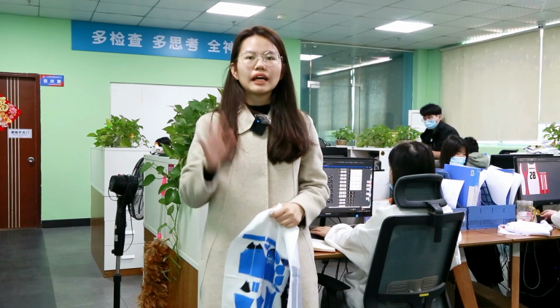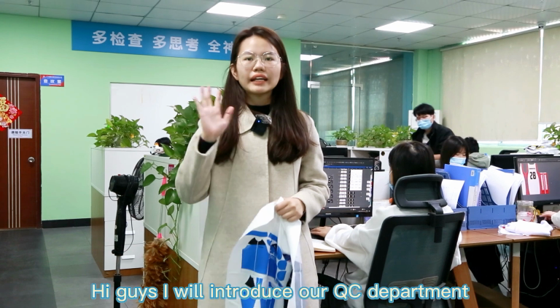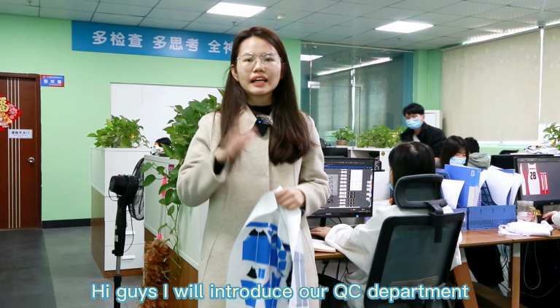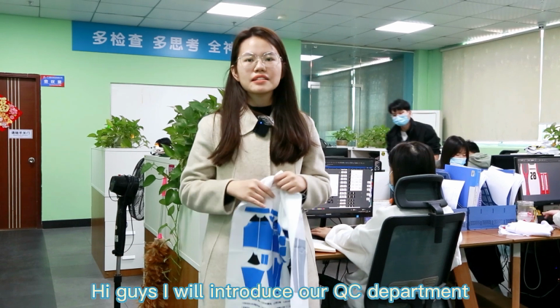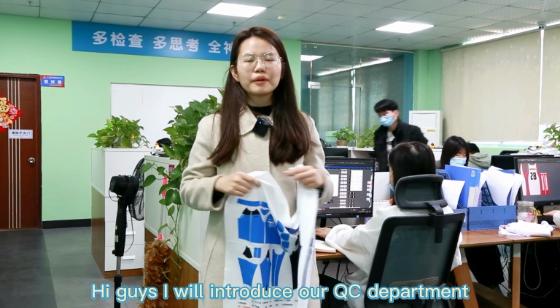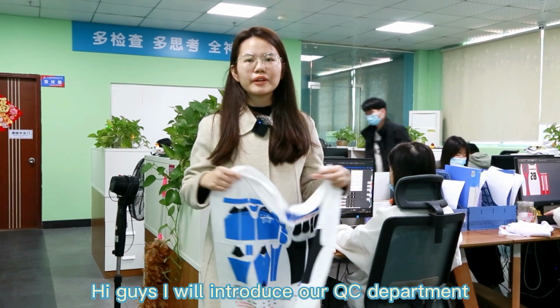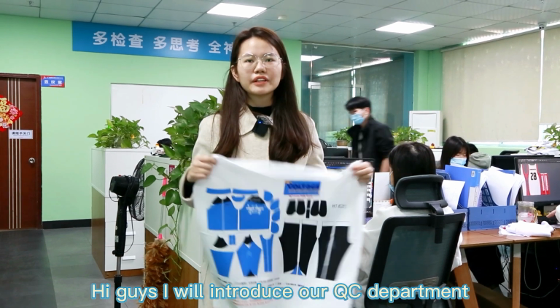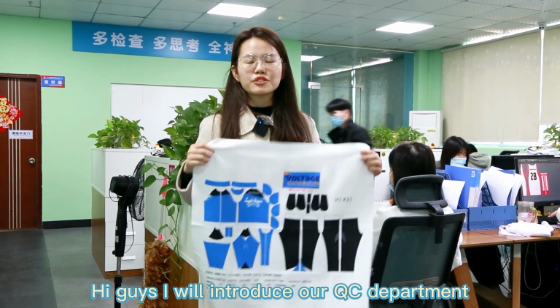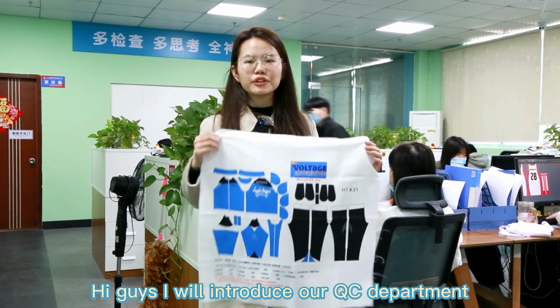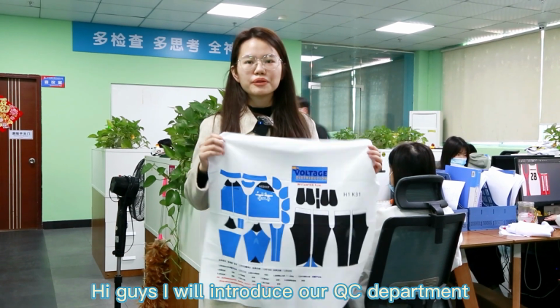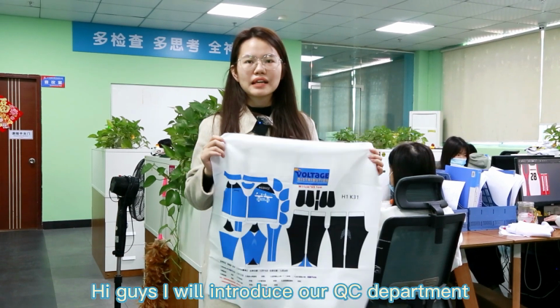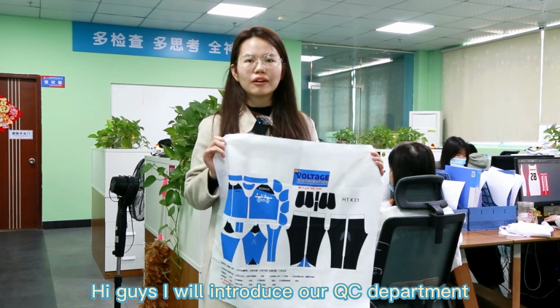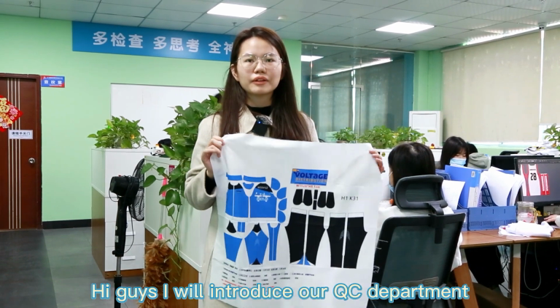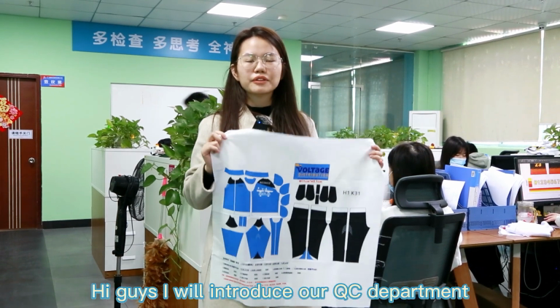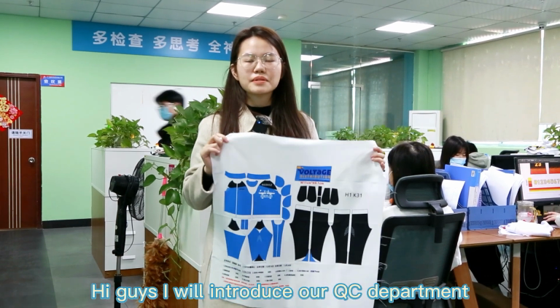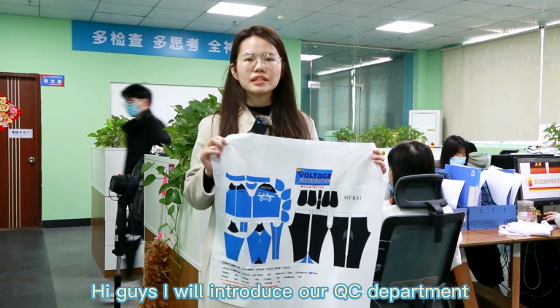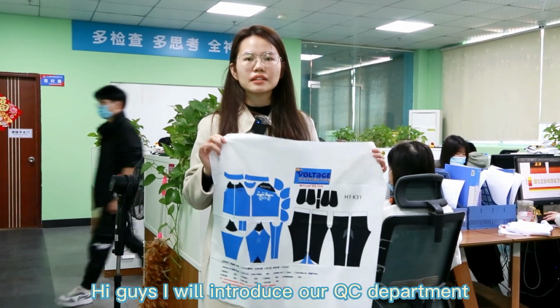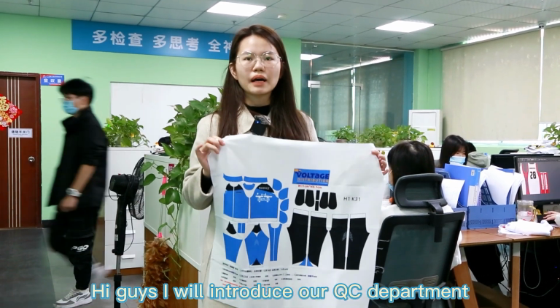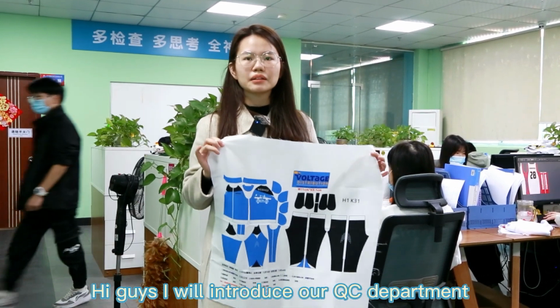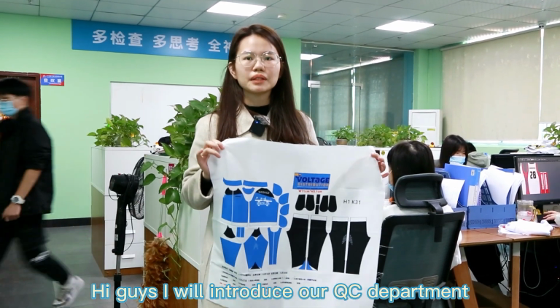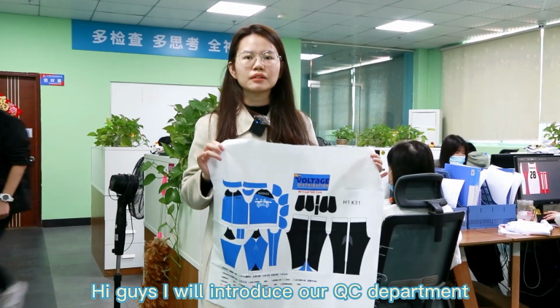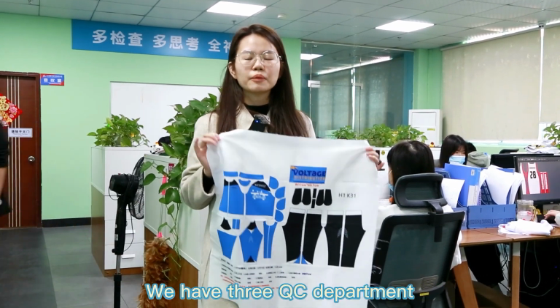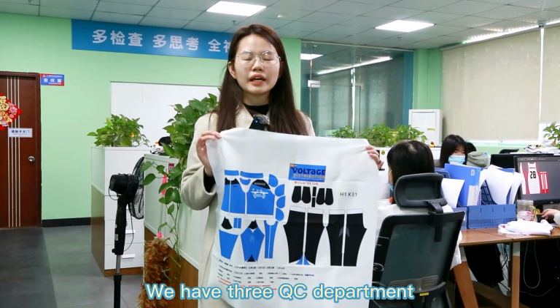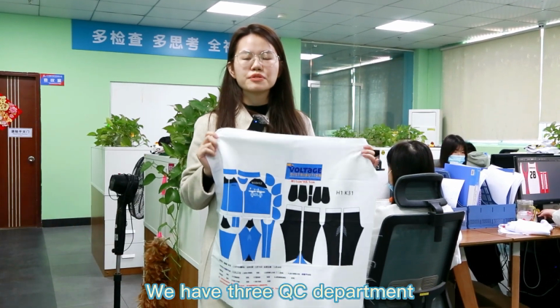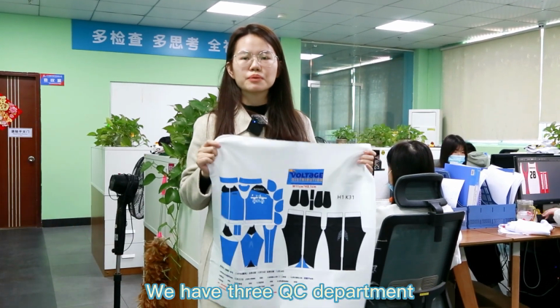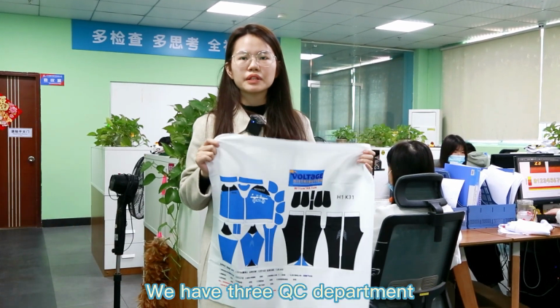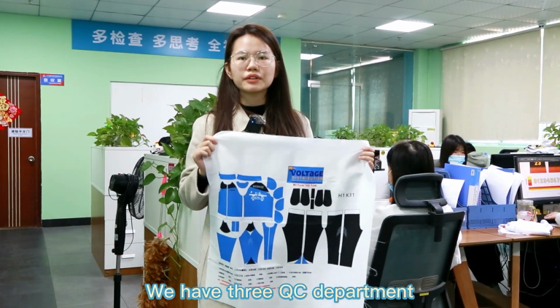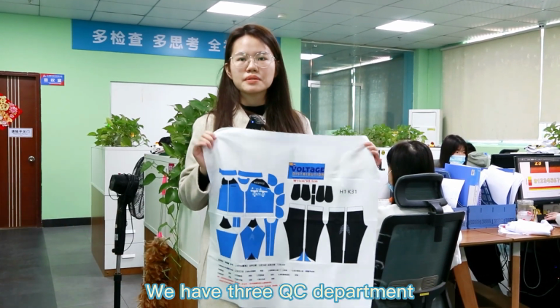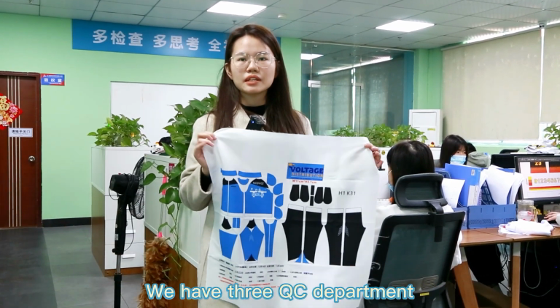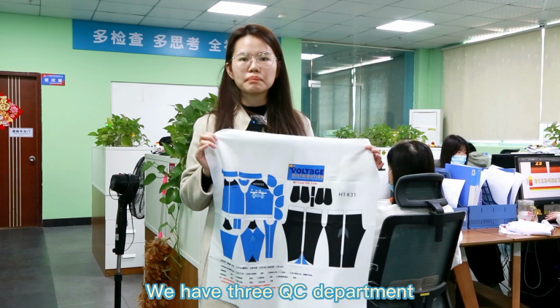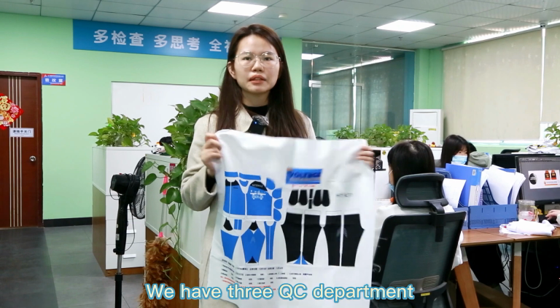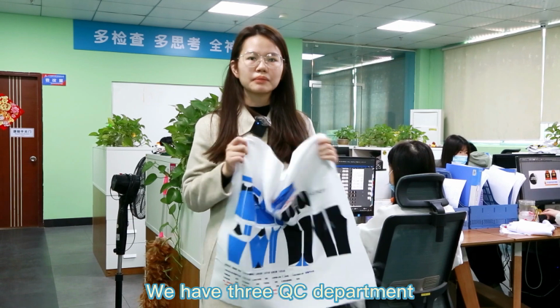Hi guys, I will introduce our QC department. We have three QC departments.